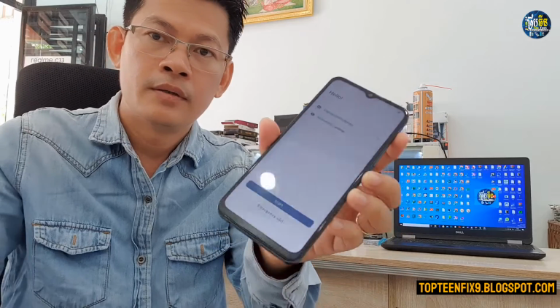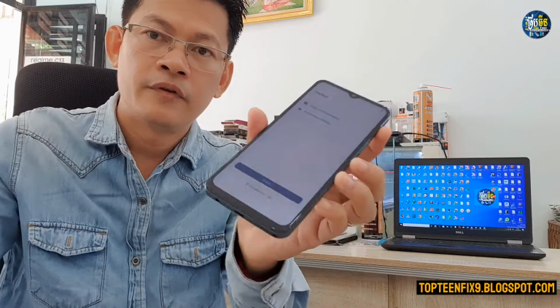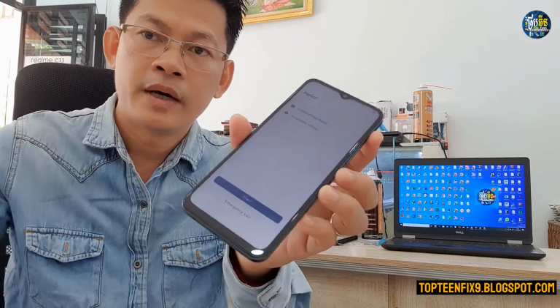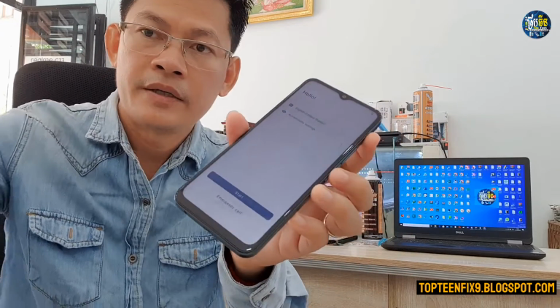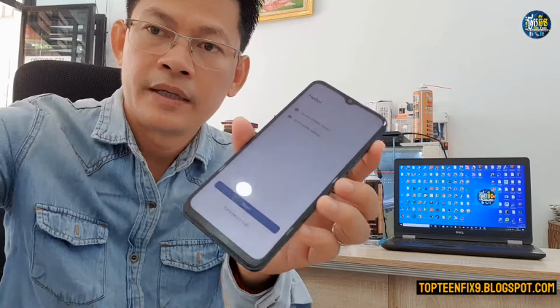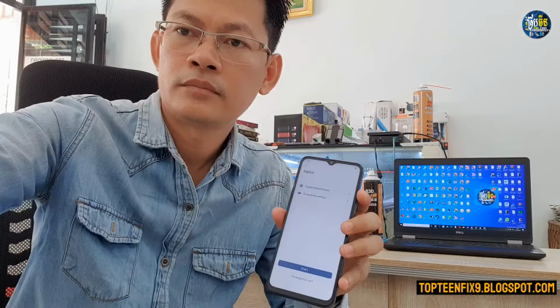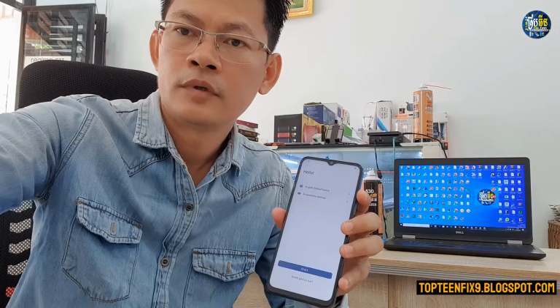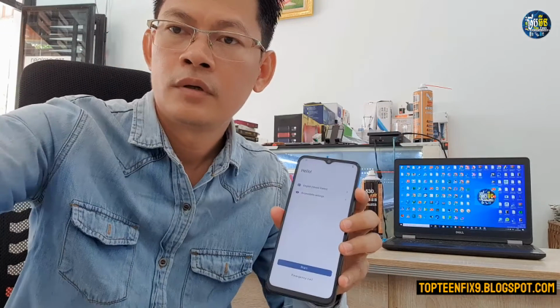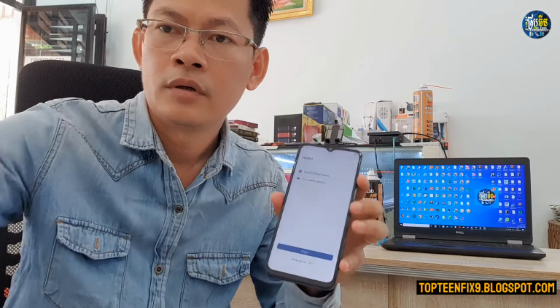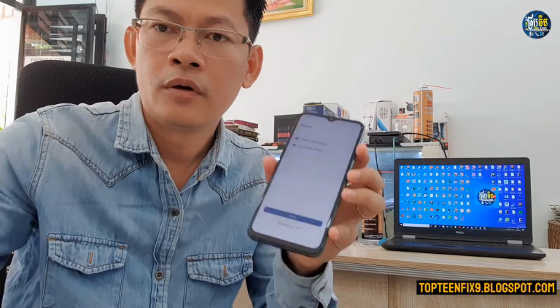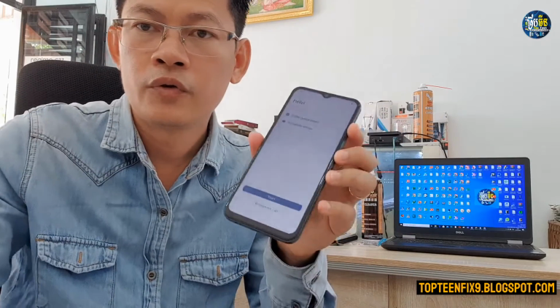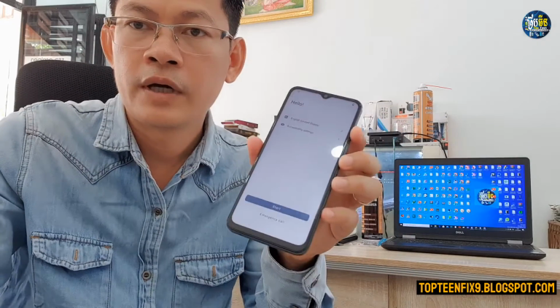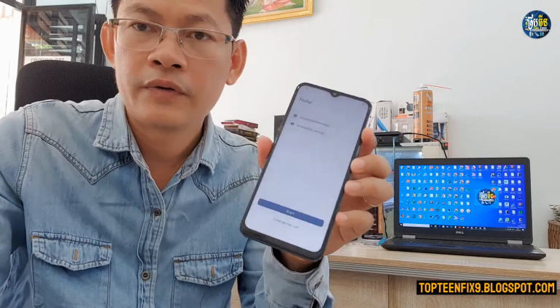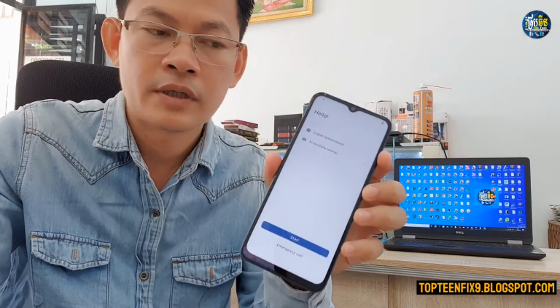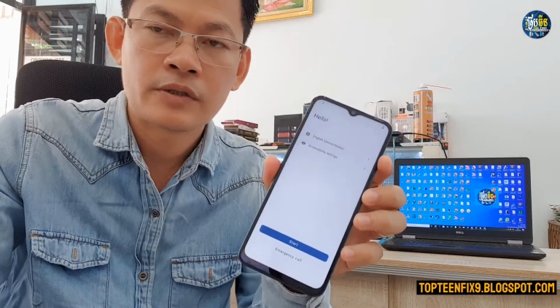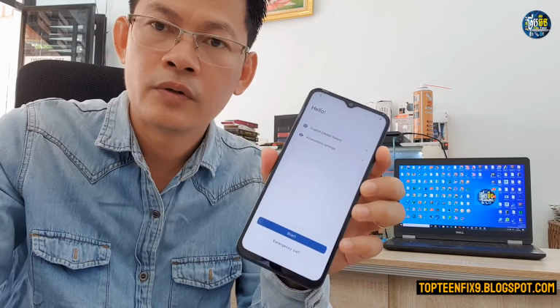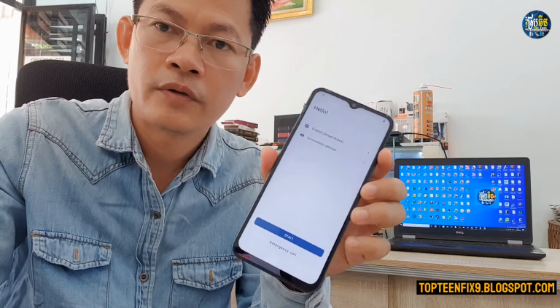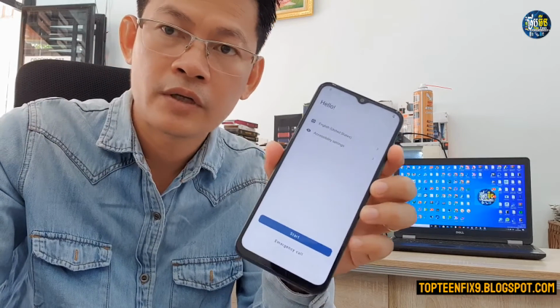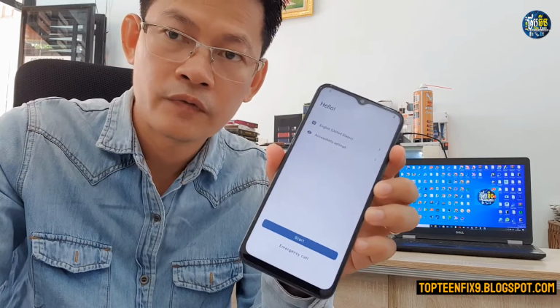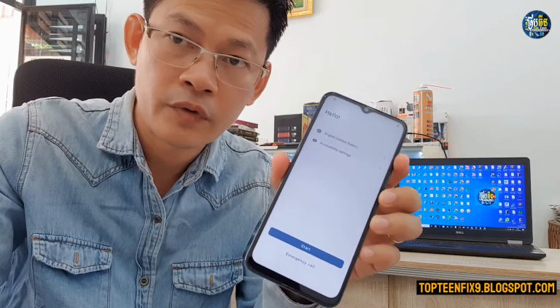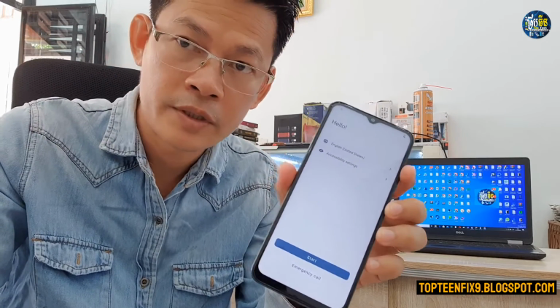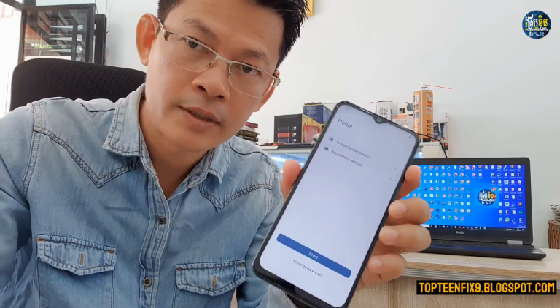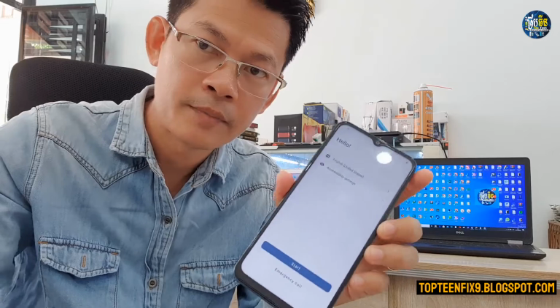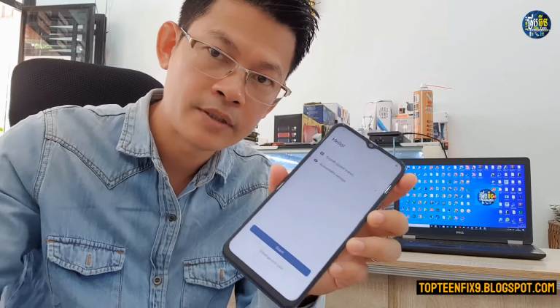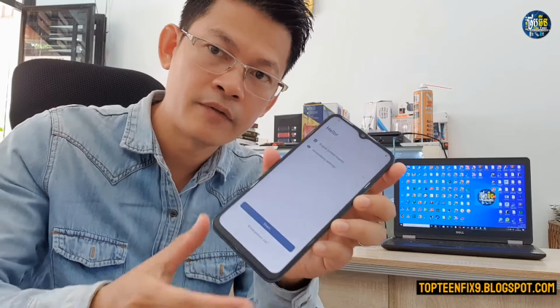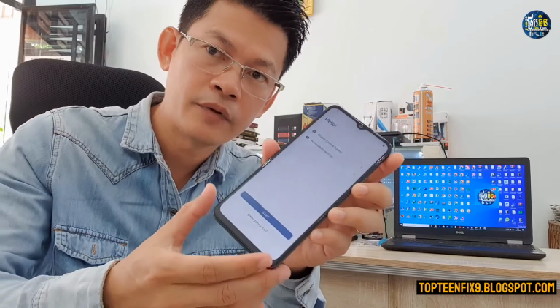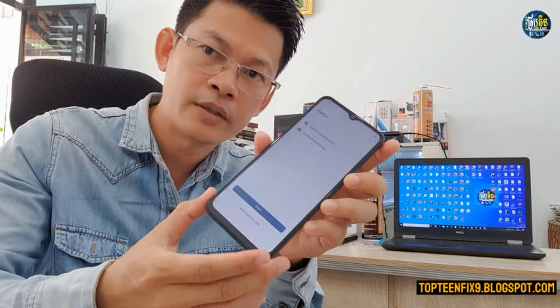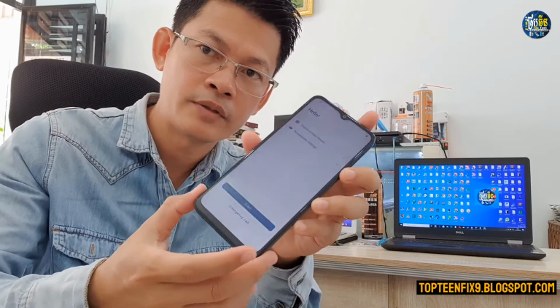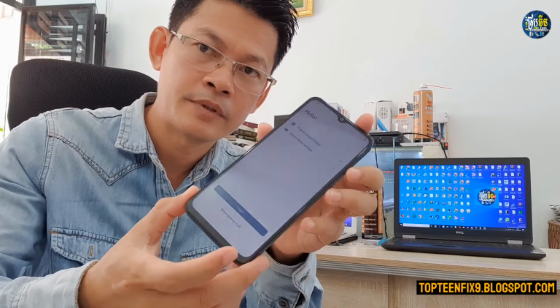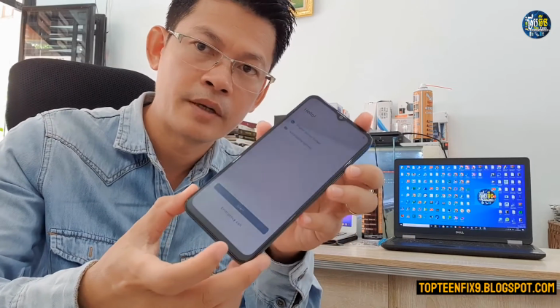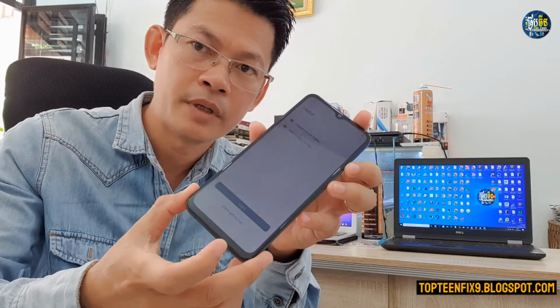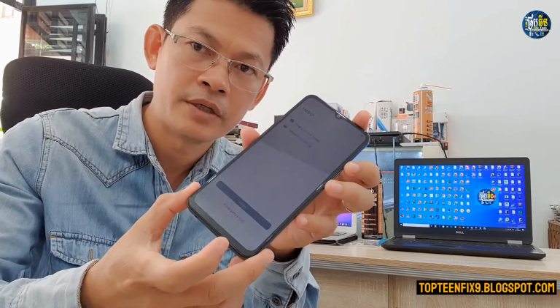So that's it, we have already formatted the data and done the hard reset. Thank you for watching and please don't forget to subscribe to my channel.